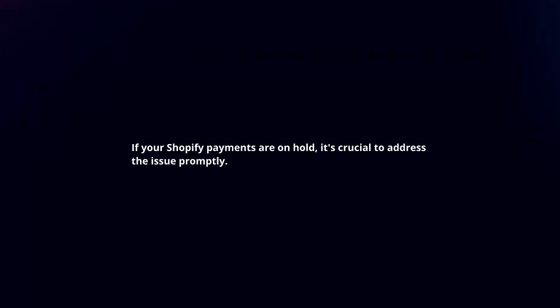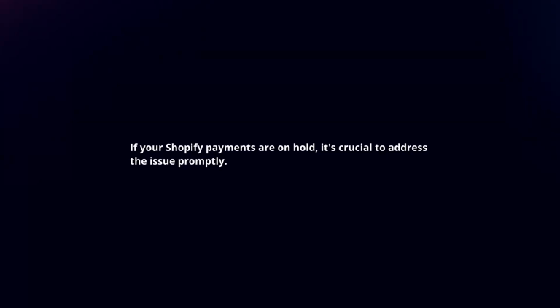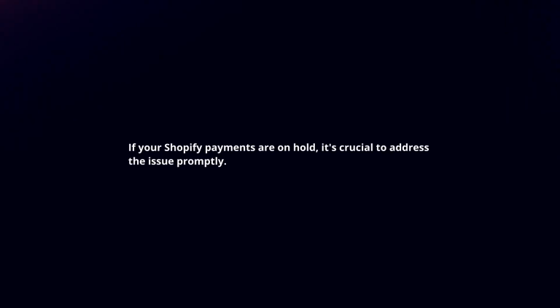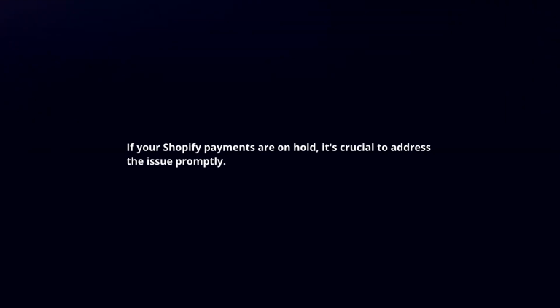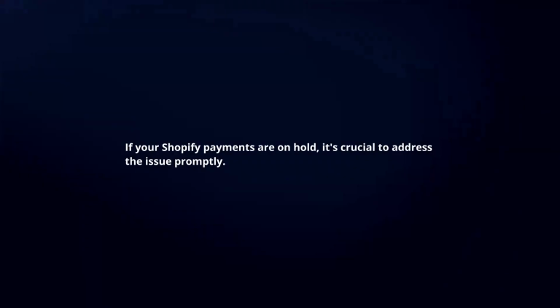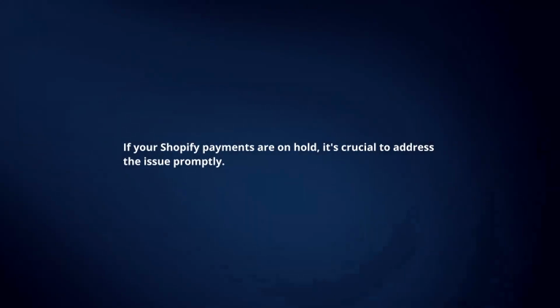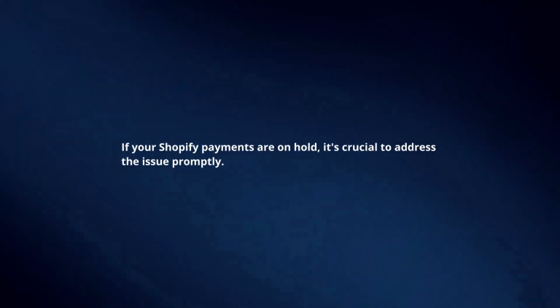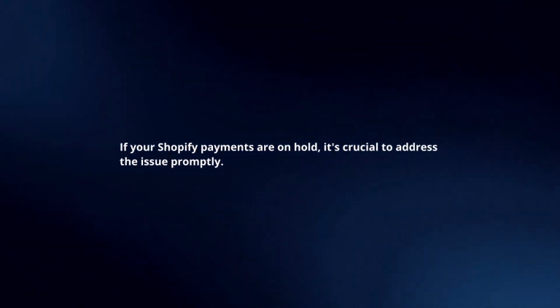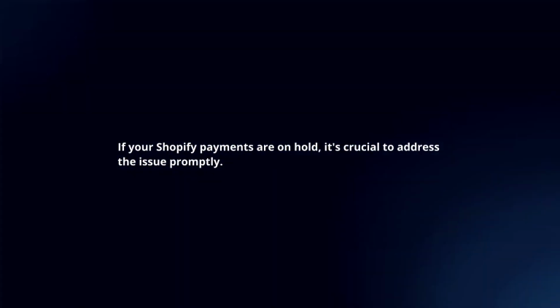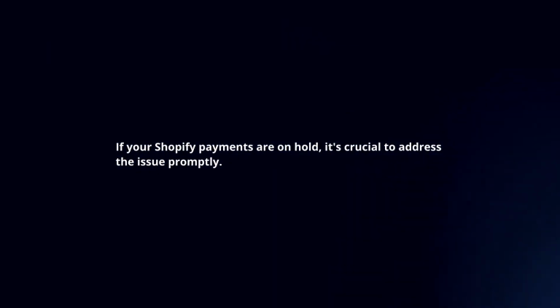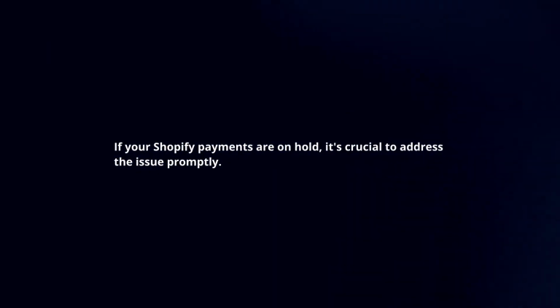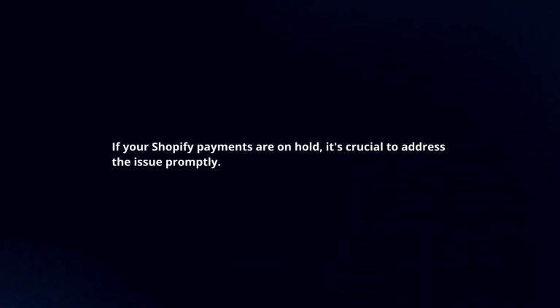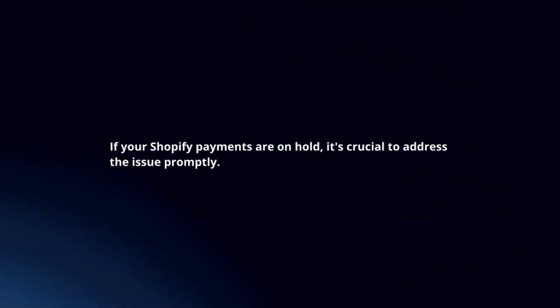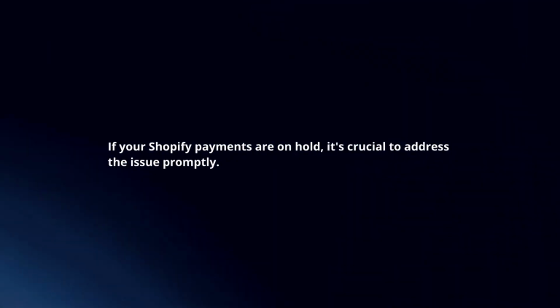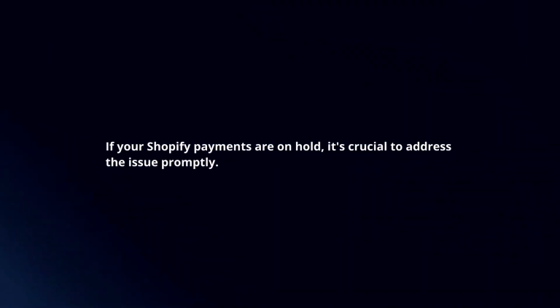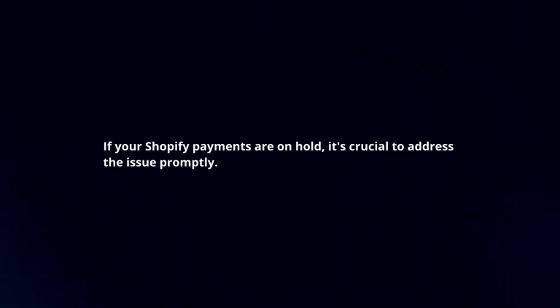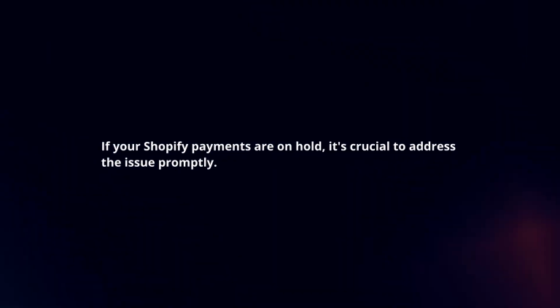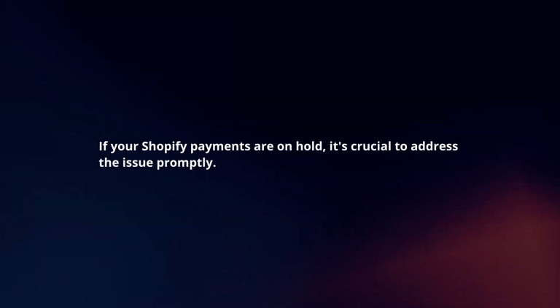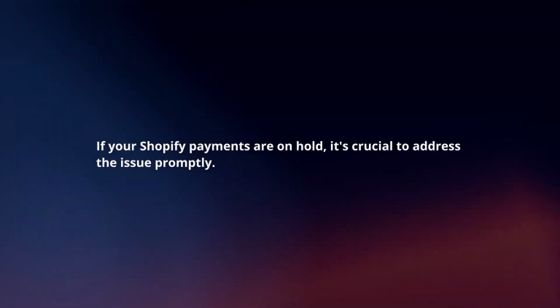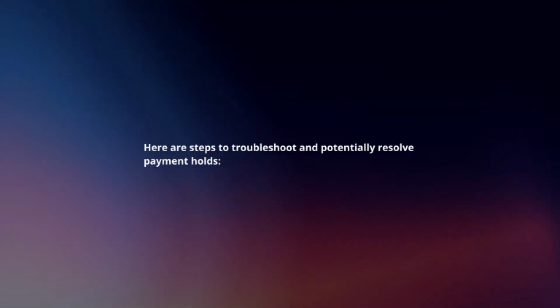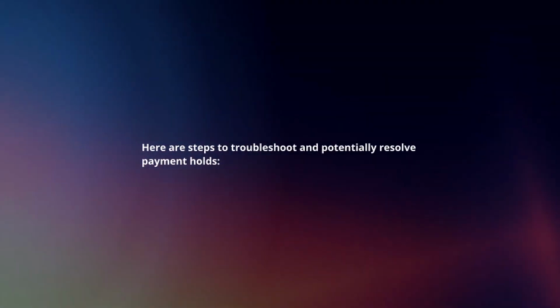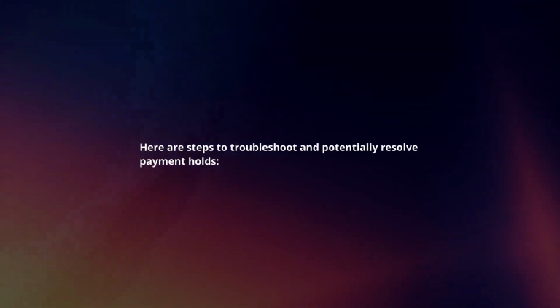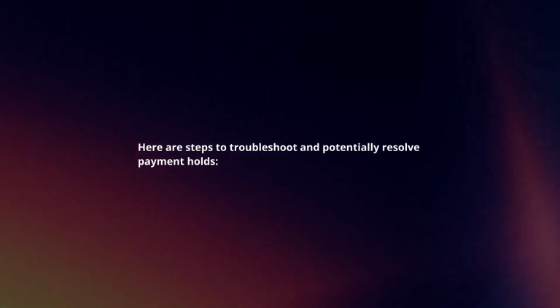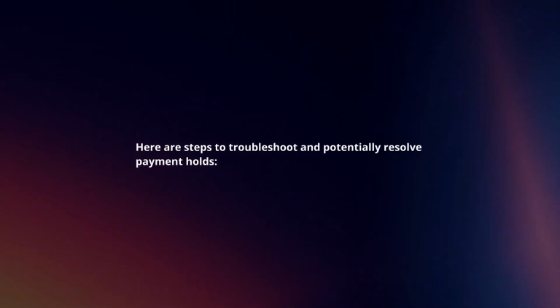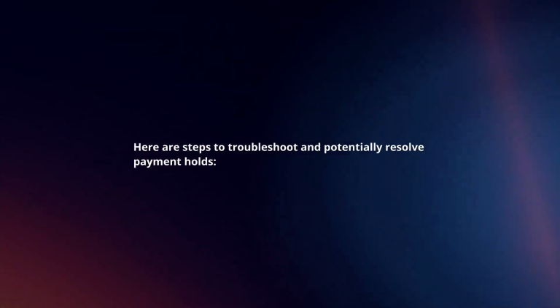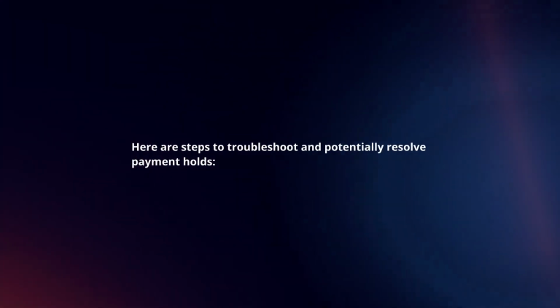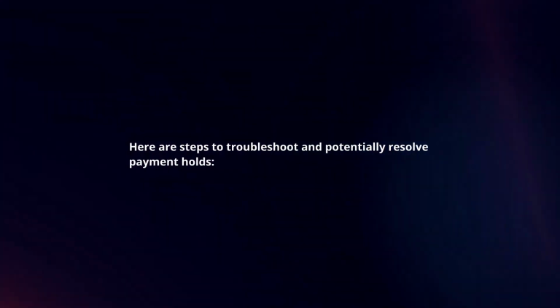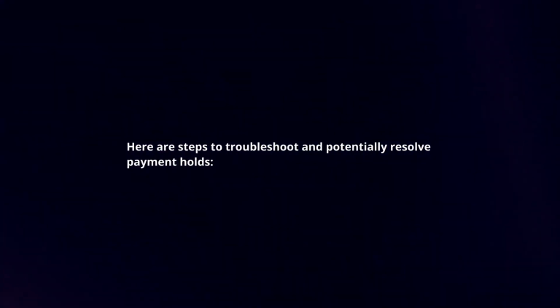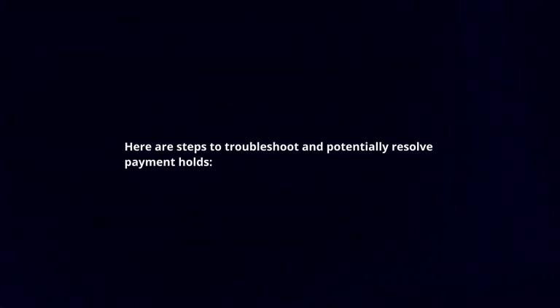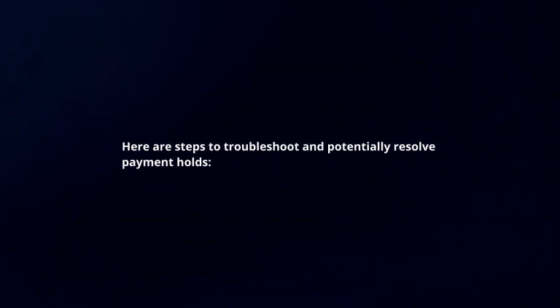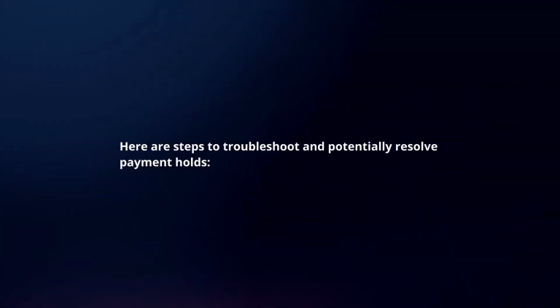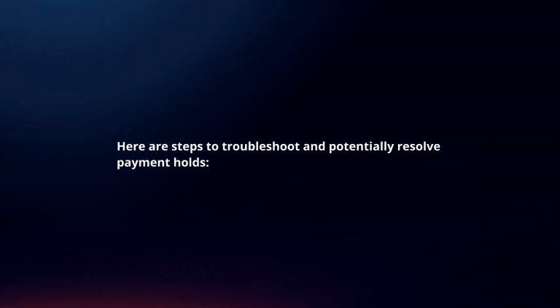If your Shopify payments are on hold, it's crucial to address the issue promptly. Here are steps to troubleshoot and potentially resolve payment holds.